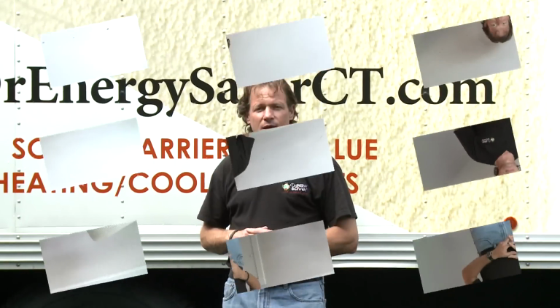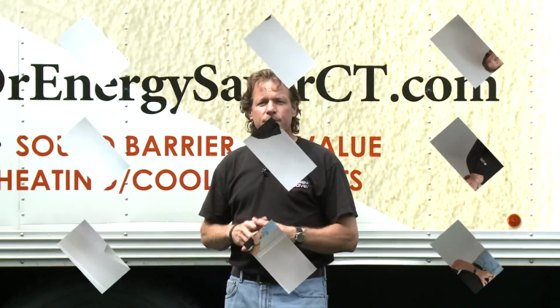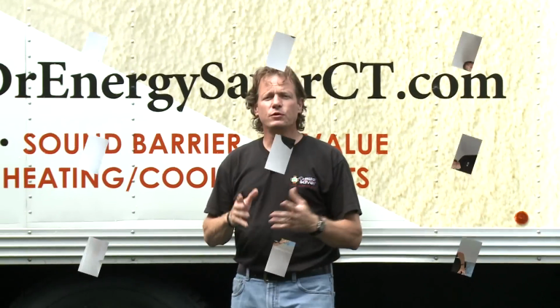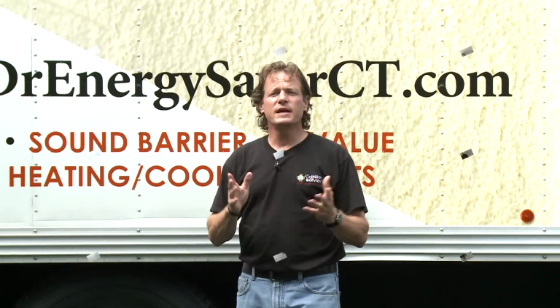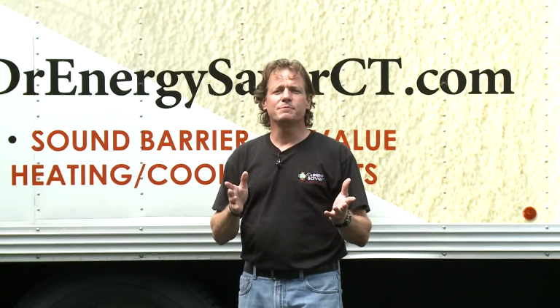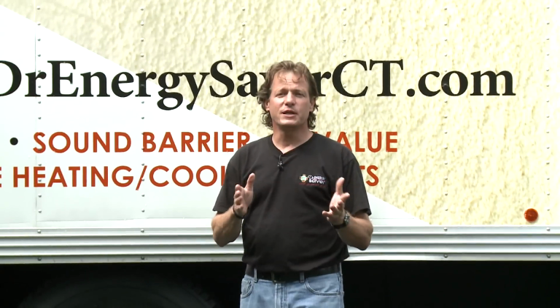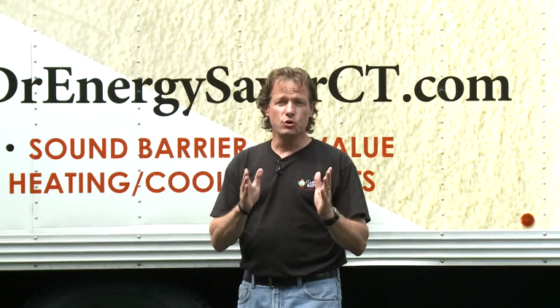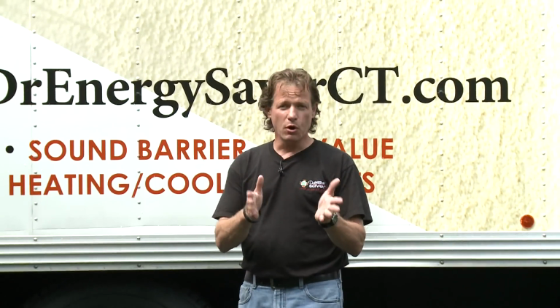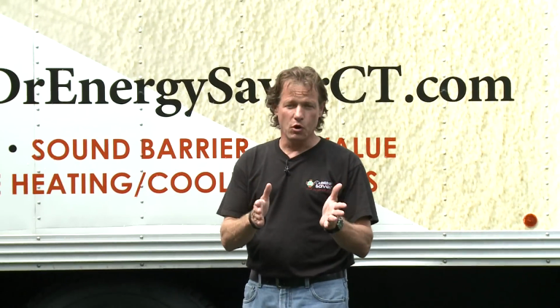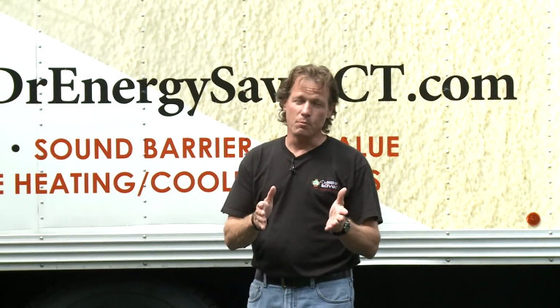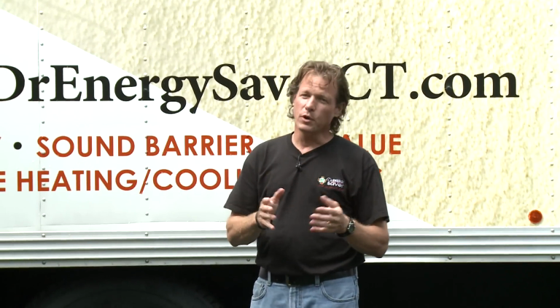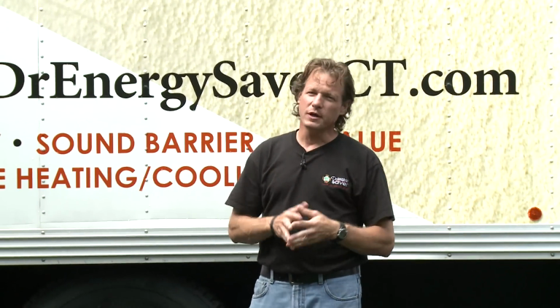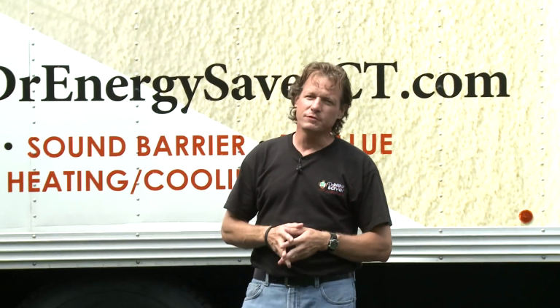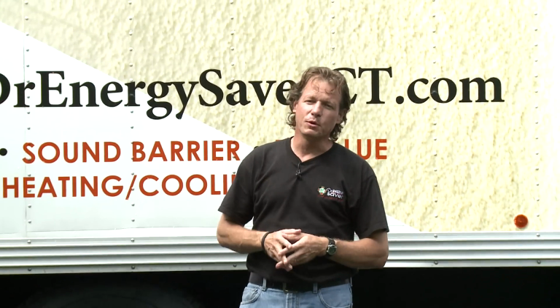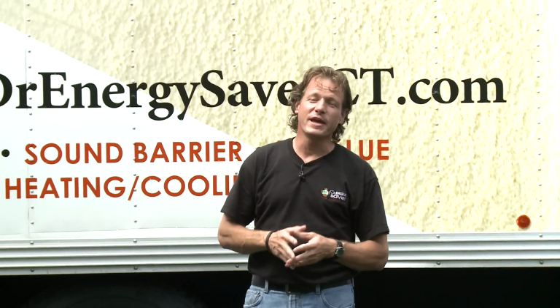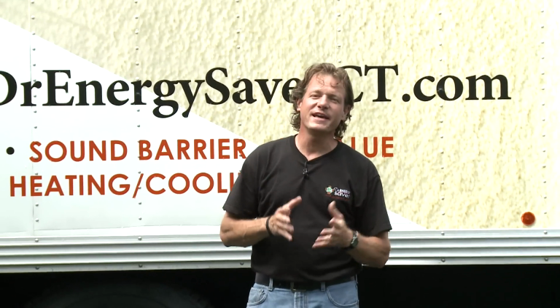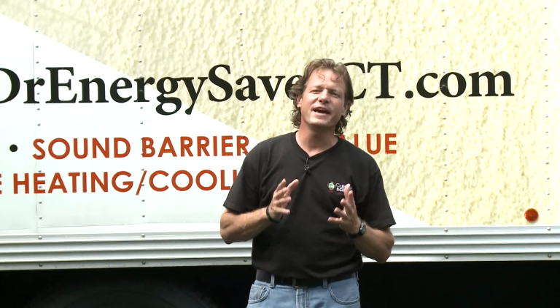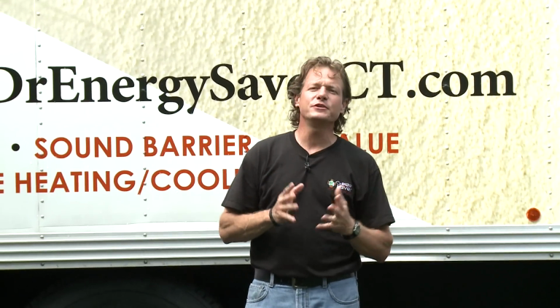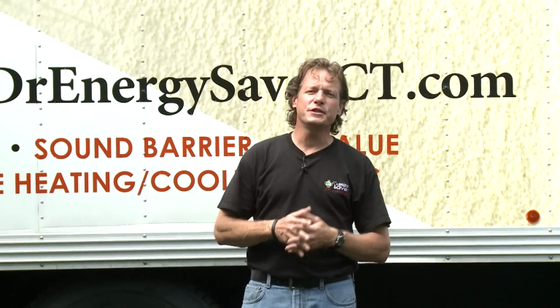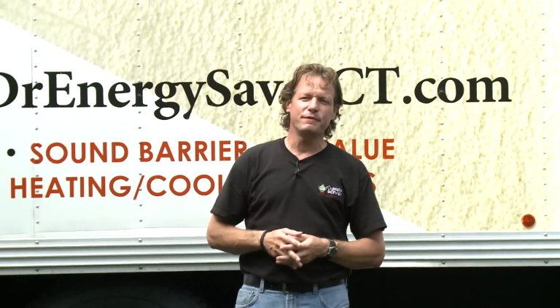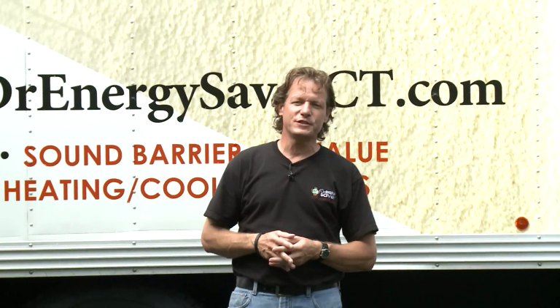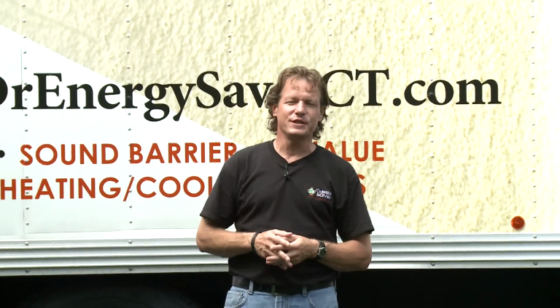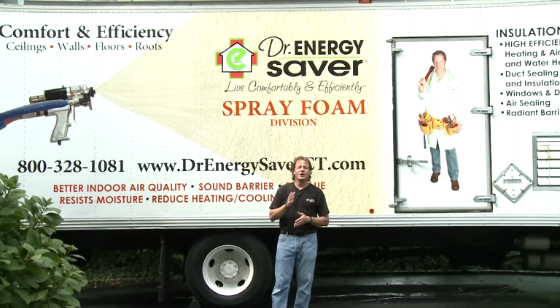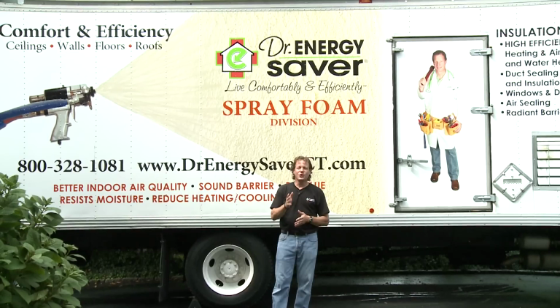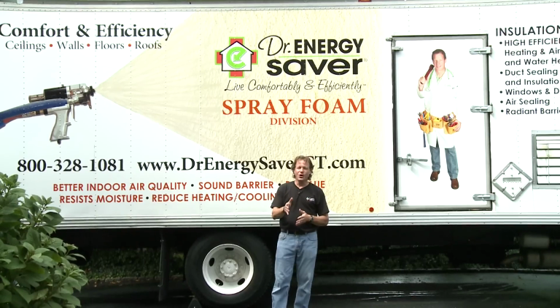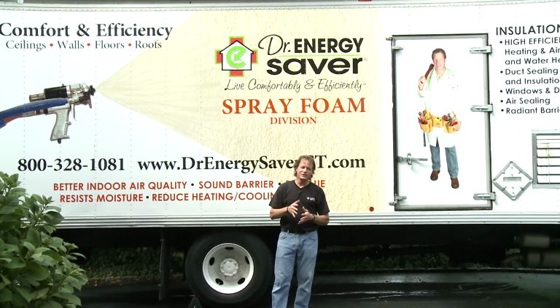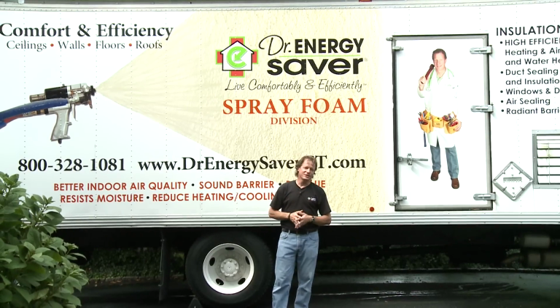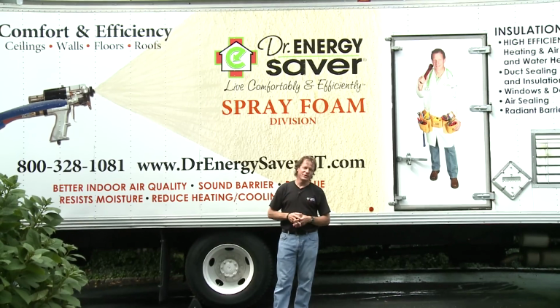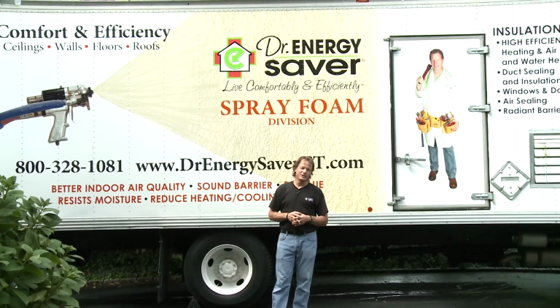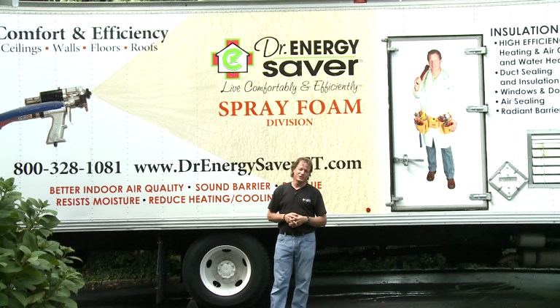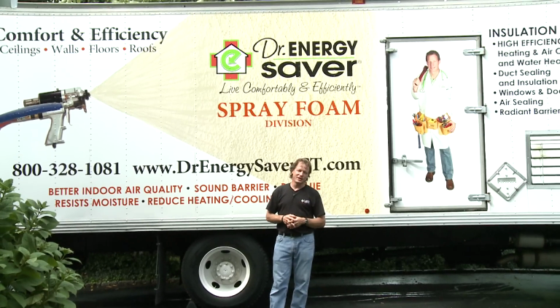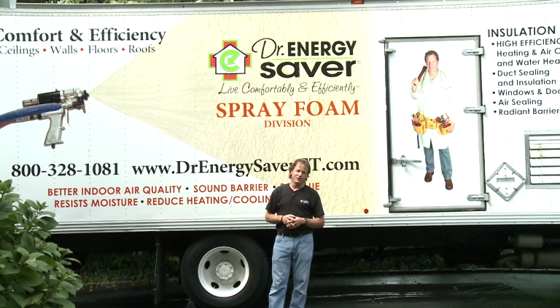If you'd like to make your home more comfortable and energy efficient, call Dr. Energy Saver. We'd love to help you.